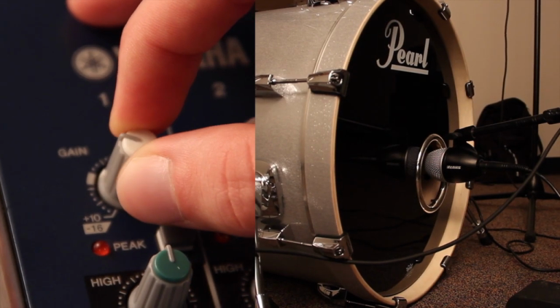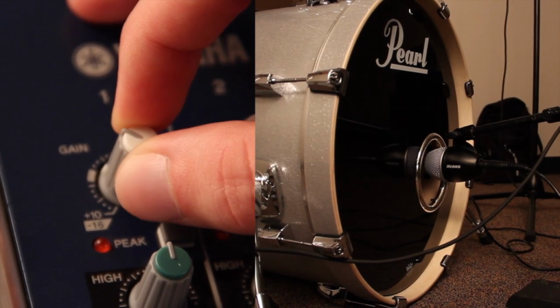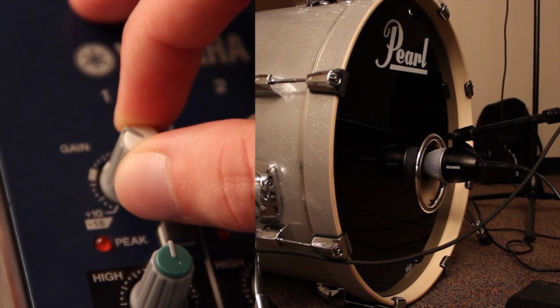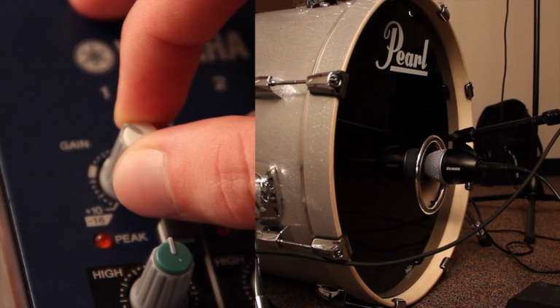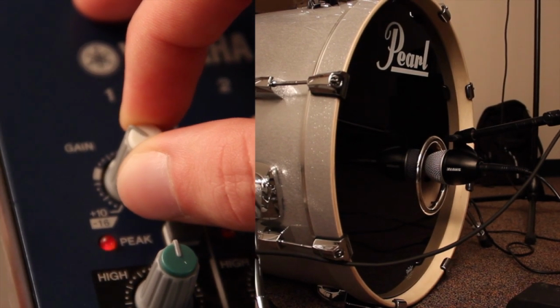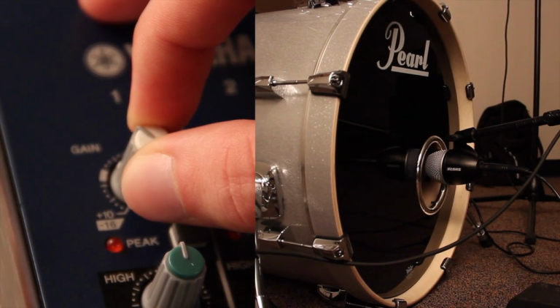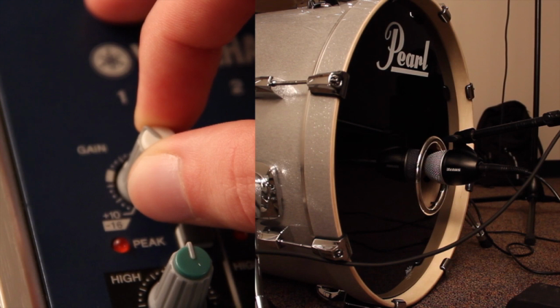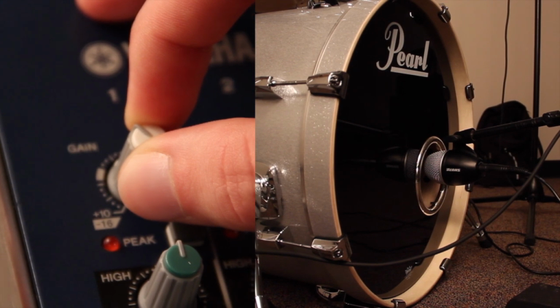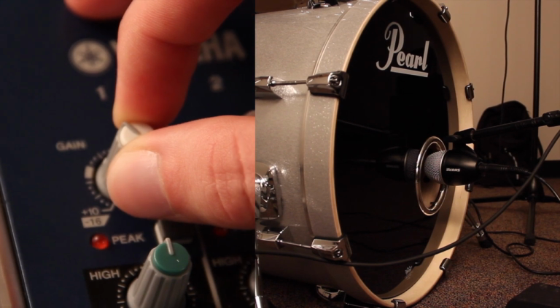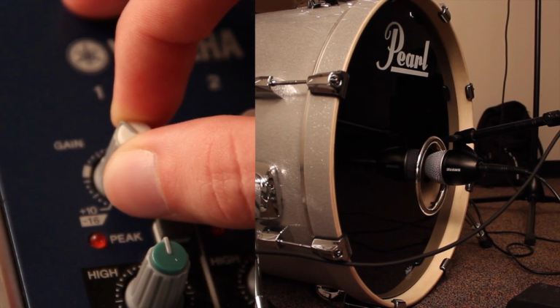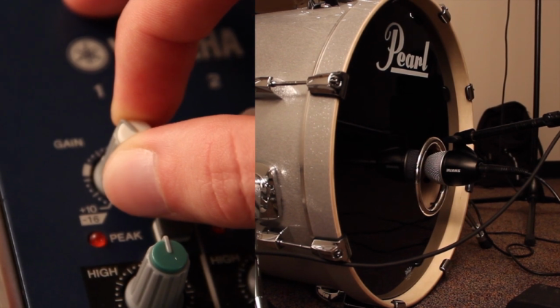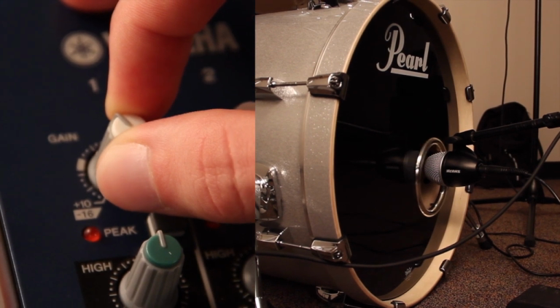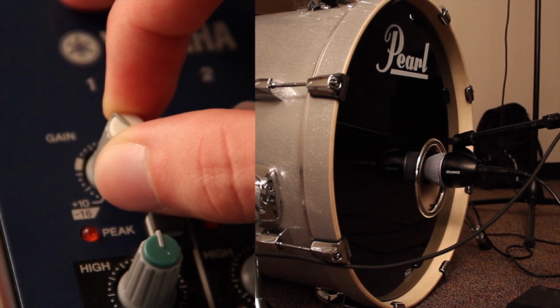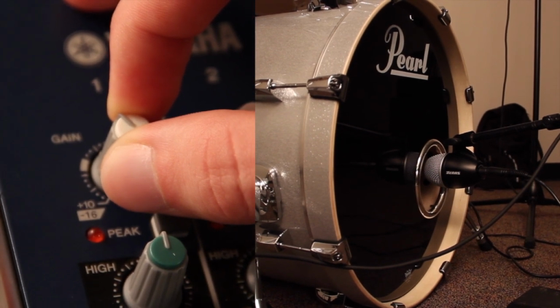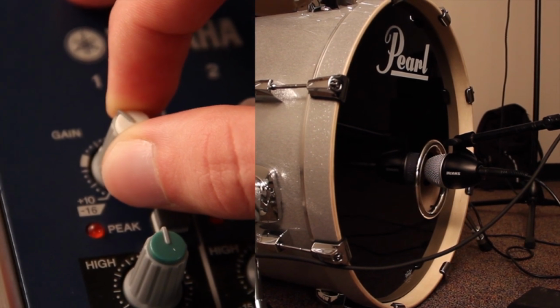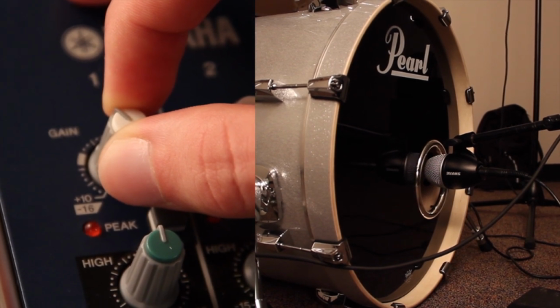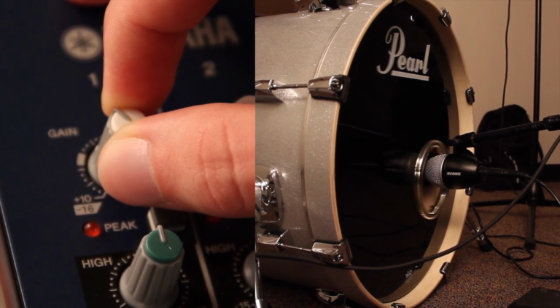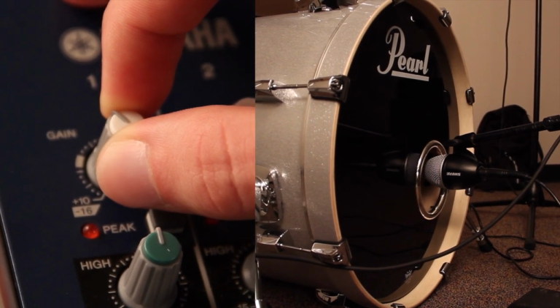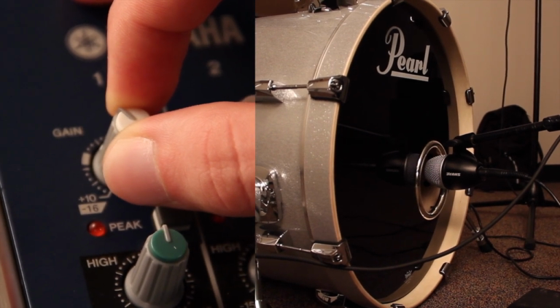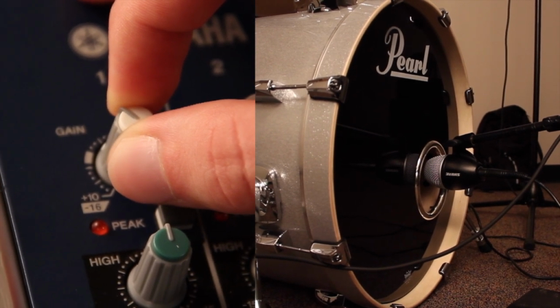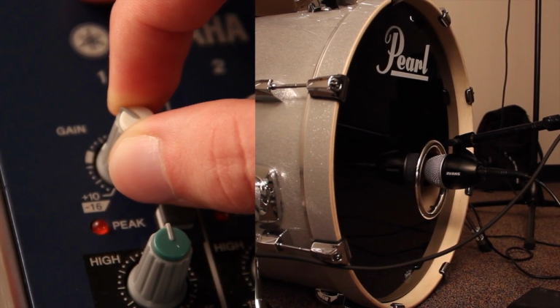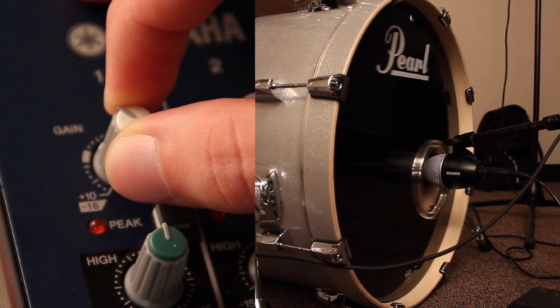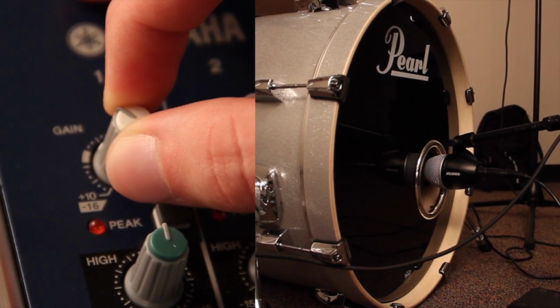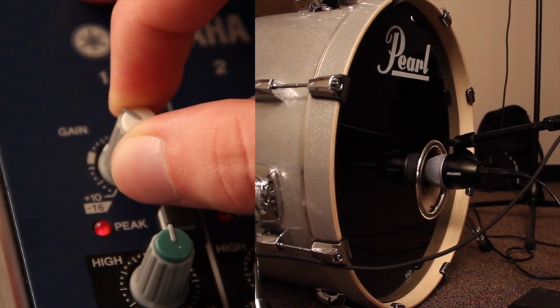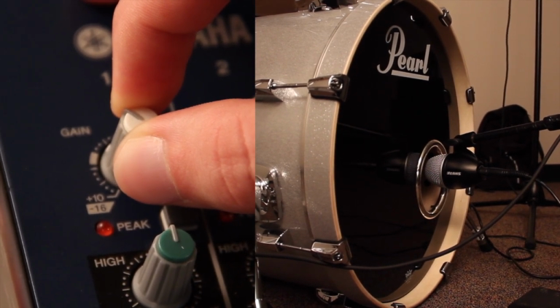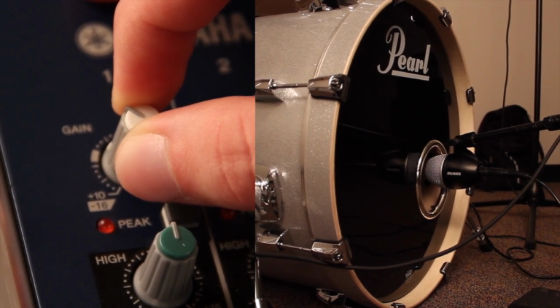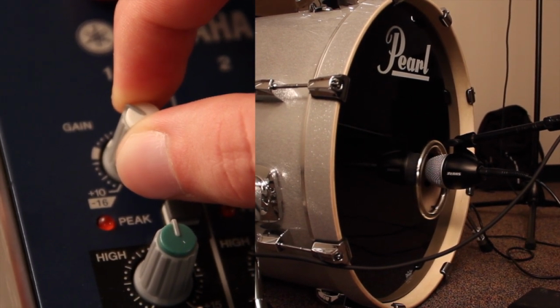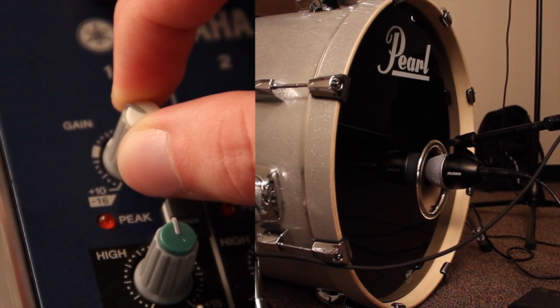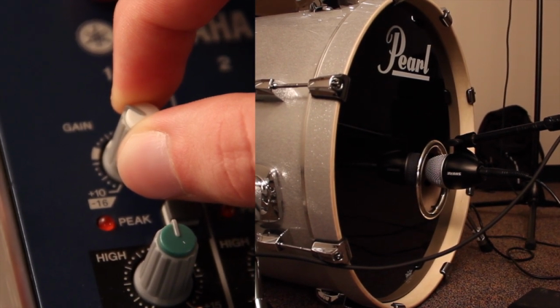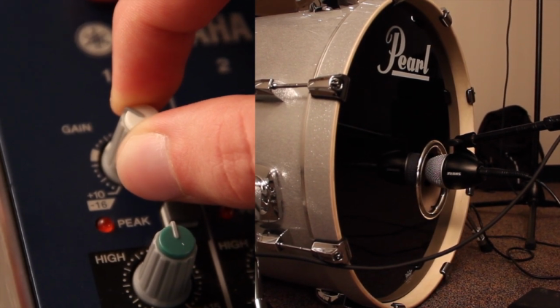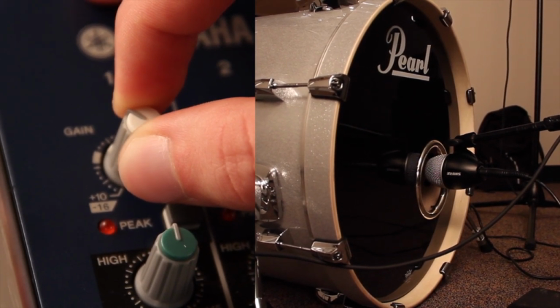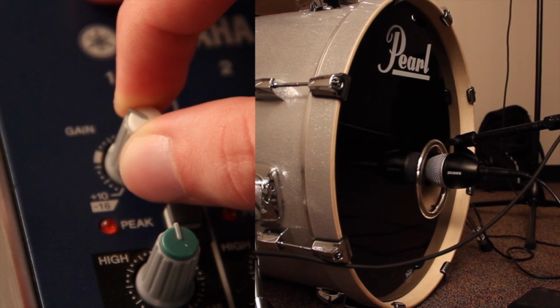Next, have someone talk in the mic while you set the gain input, so when you turn the dials you know when to stop and not overpeak.